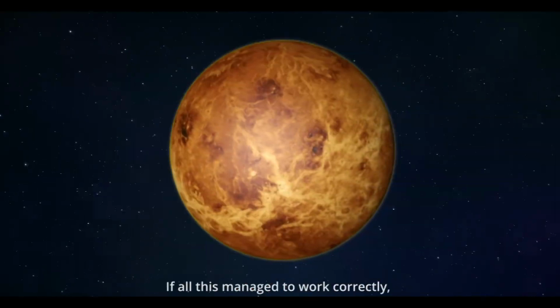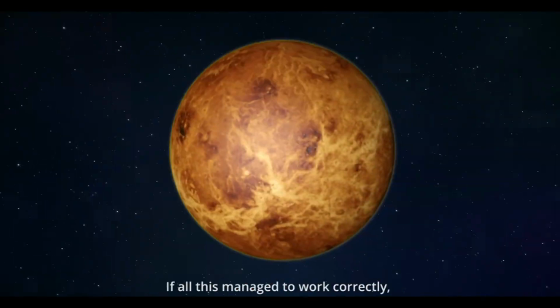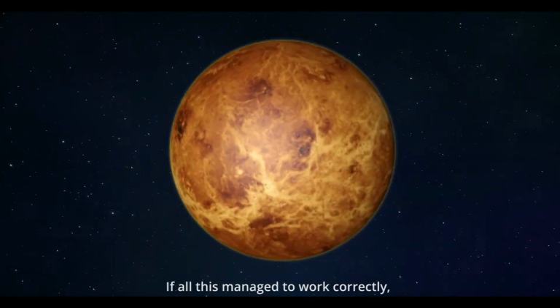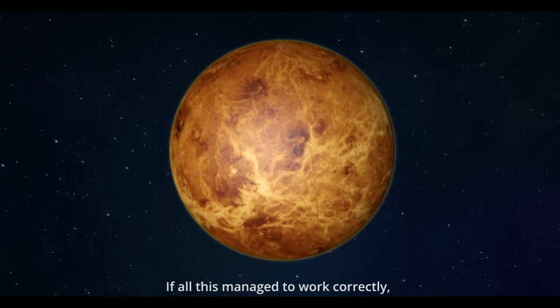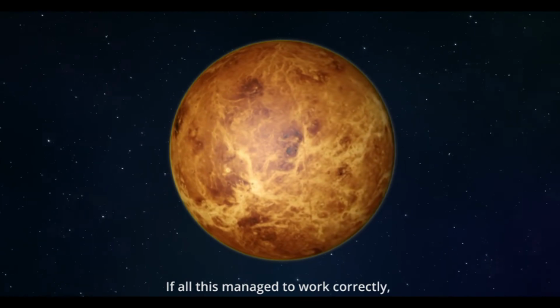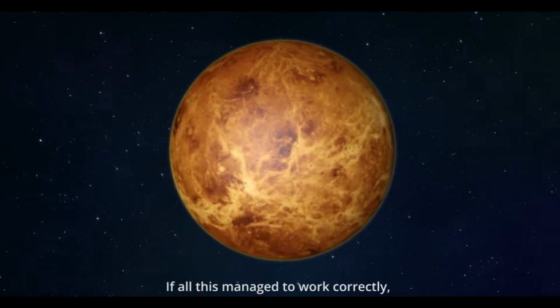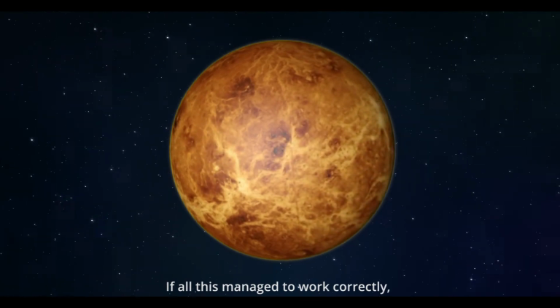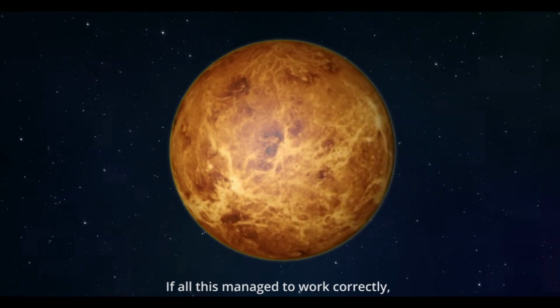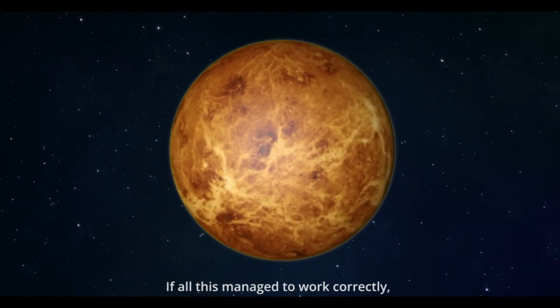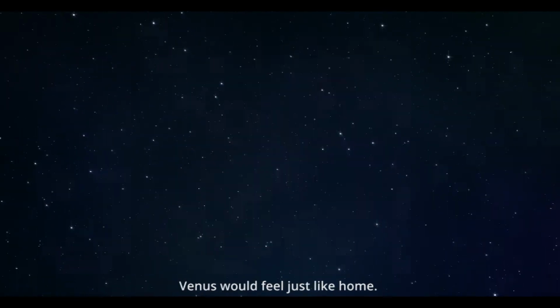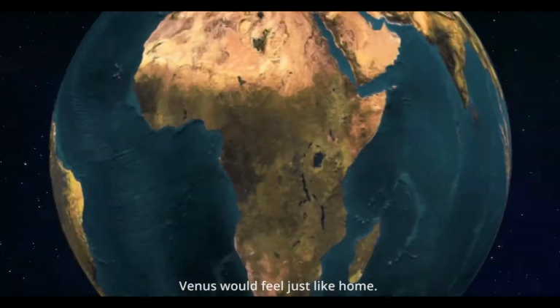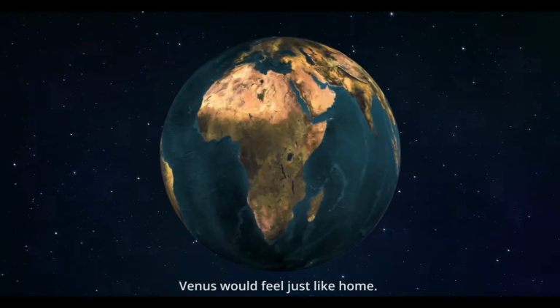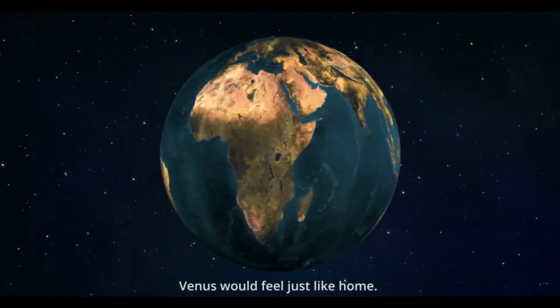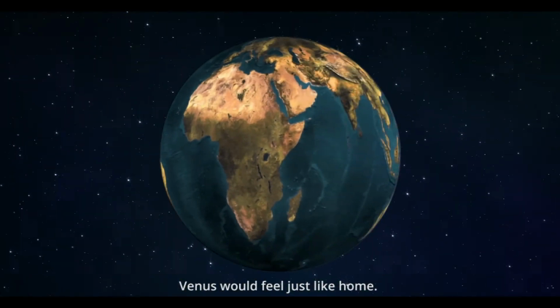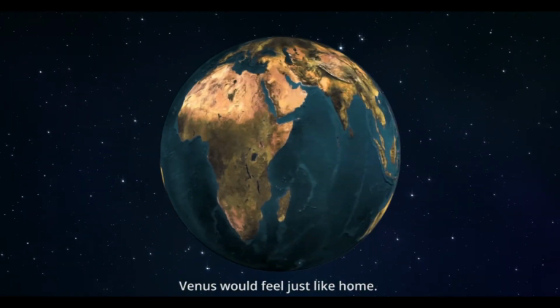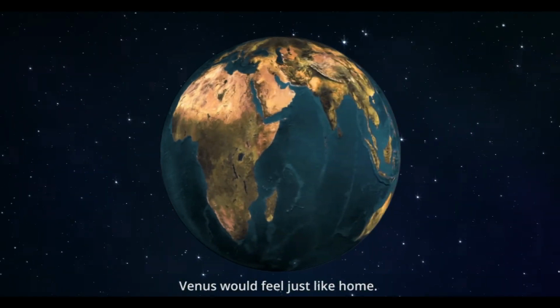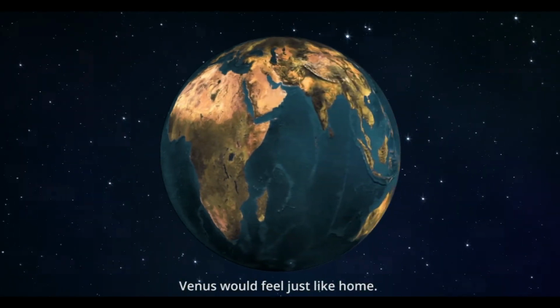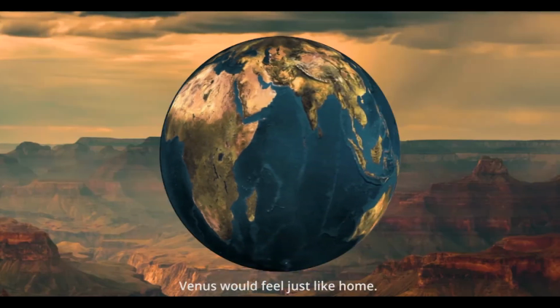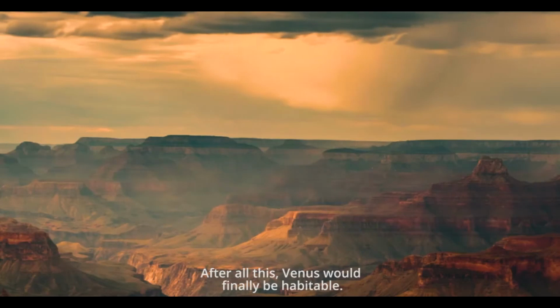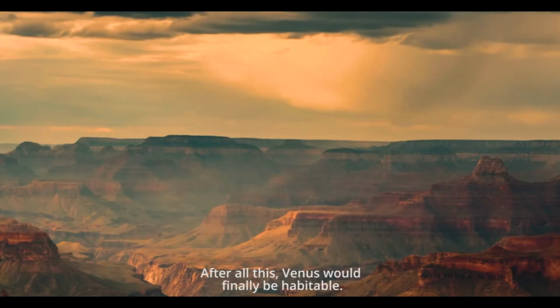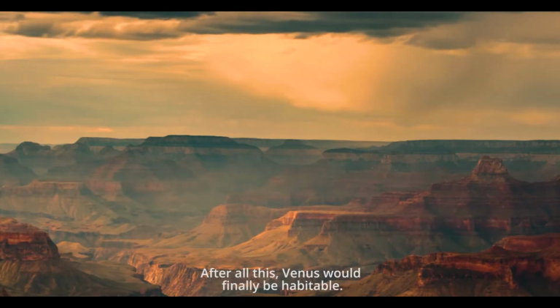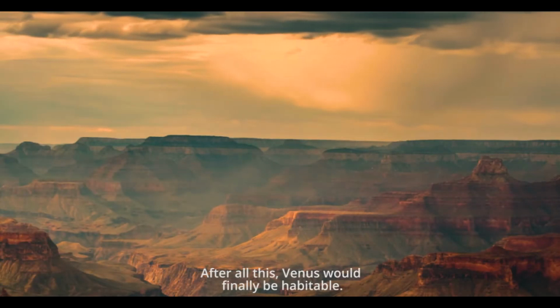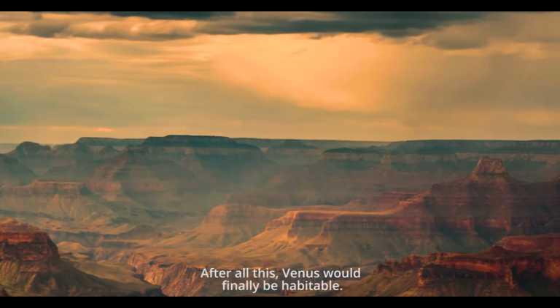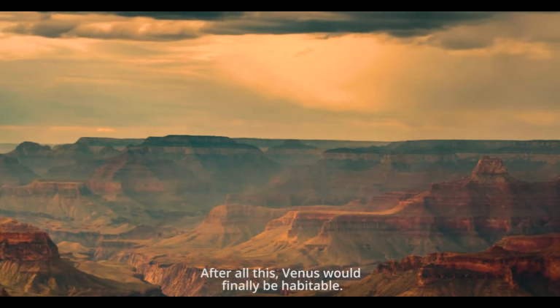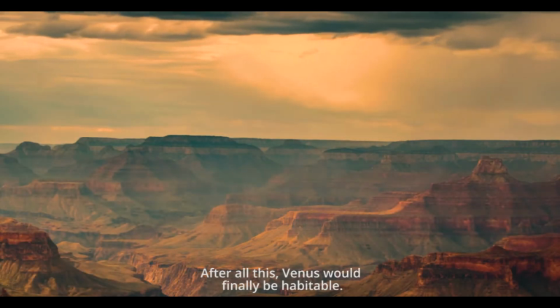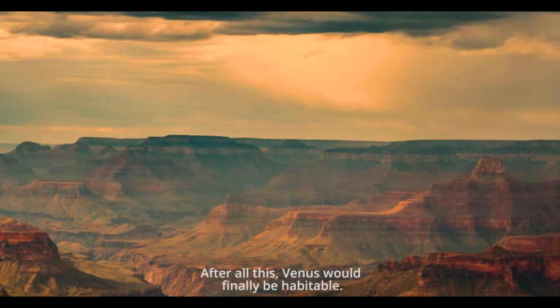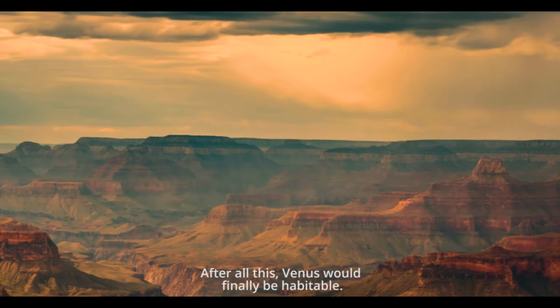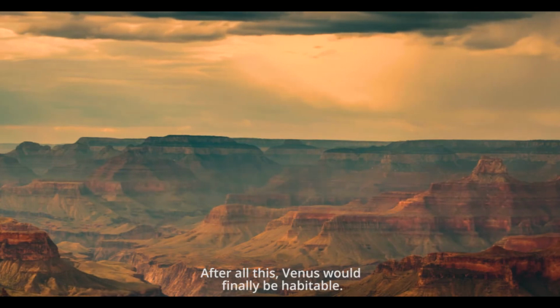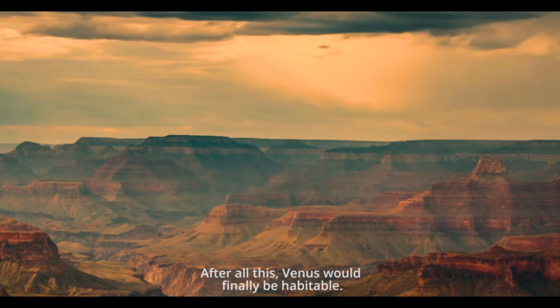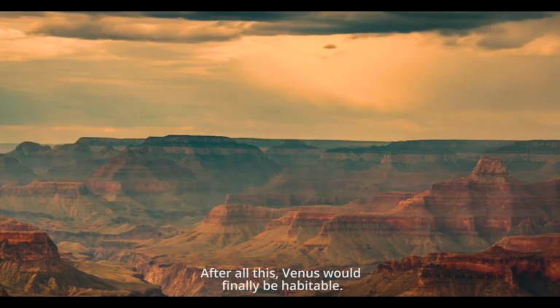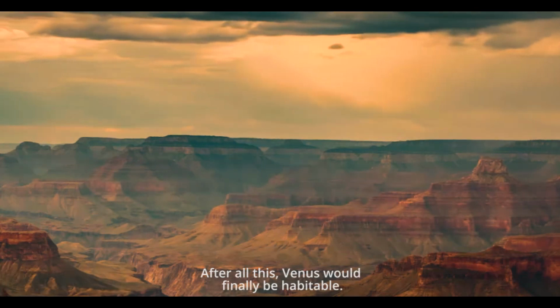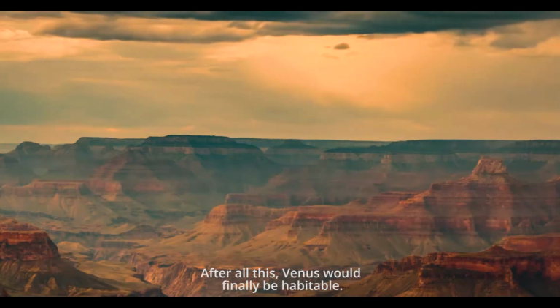We could create the illusion of a 24-hour day cycle by using massive mirrors and having them rotate to reflect the sun. If all this managed to work correctly, Venus would feel just like home. After all this, Venus would finally be habitable.